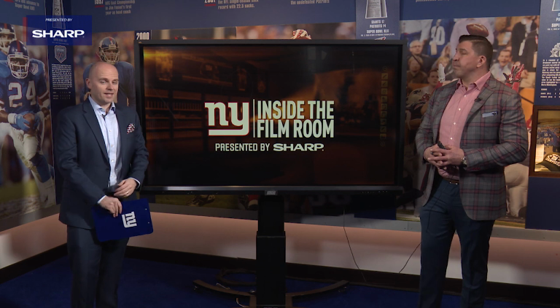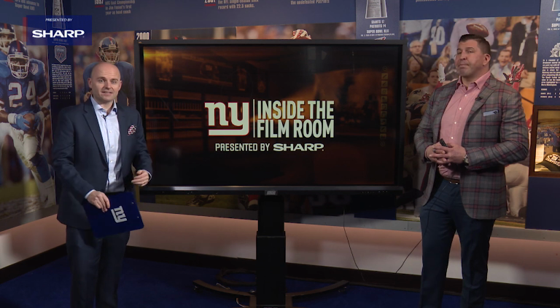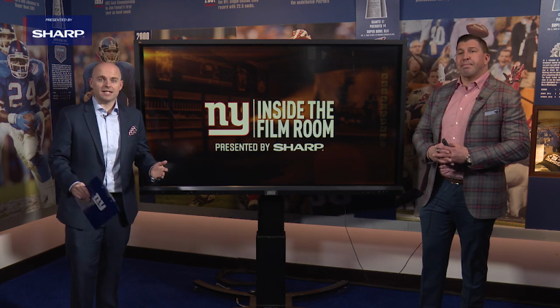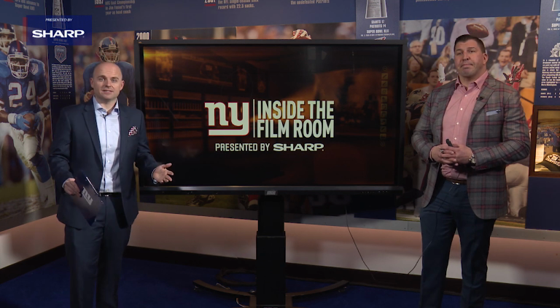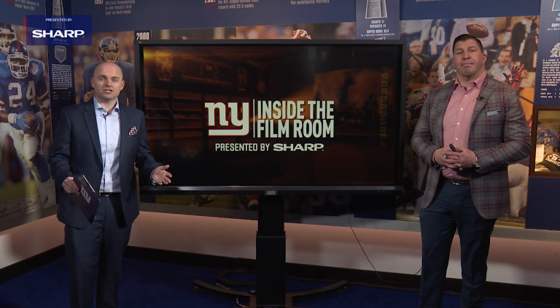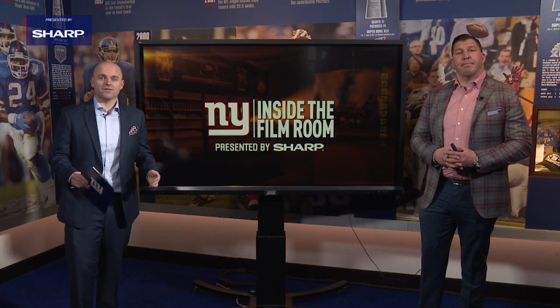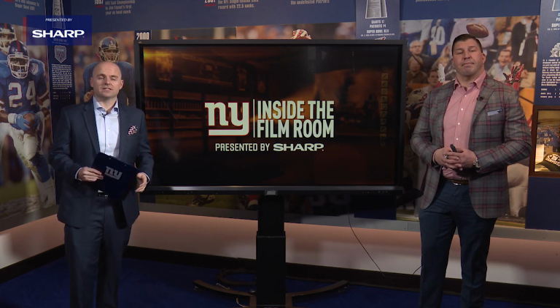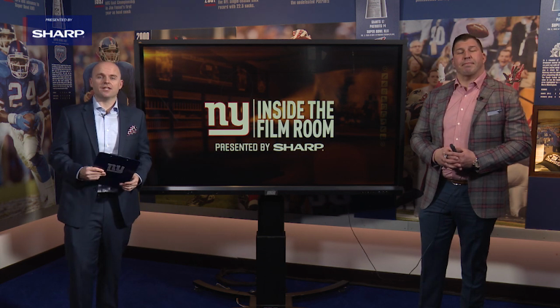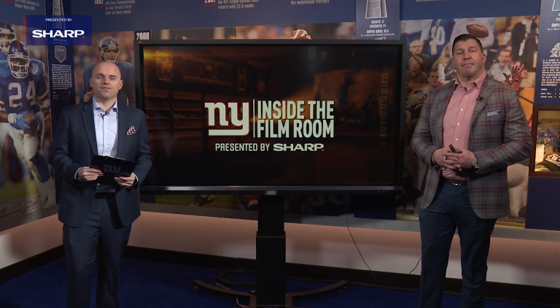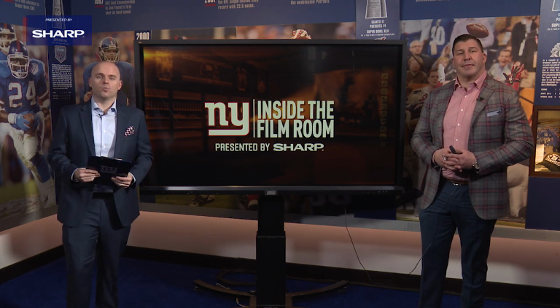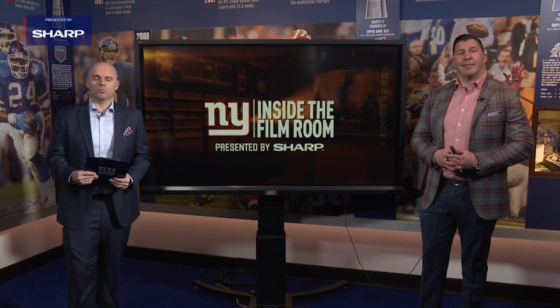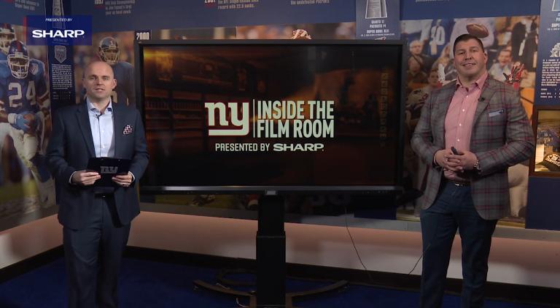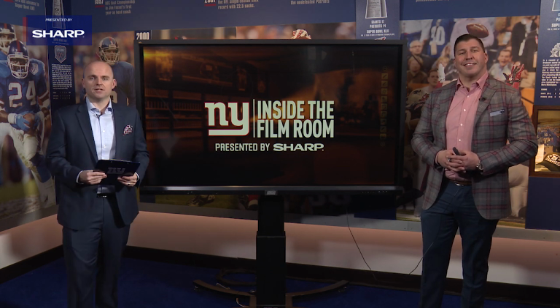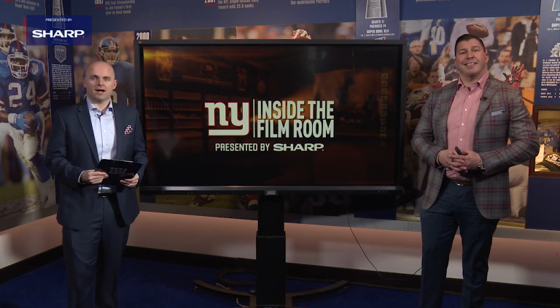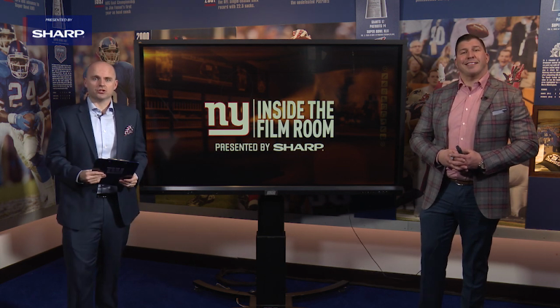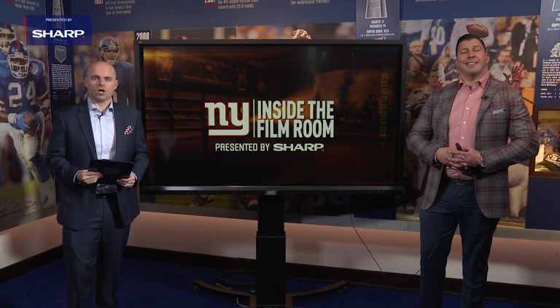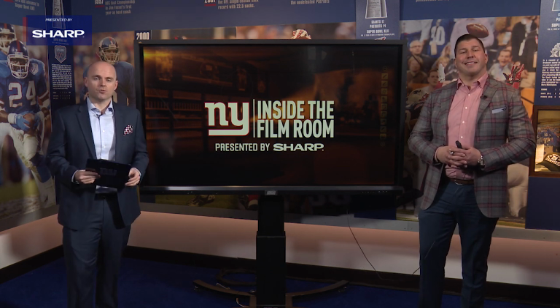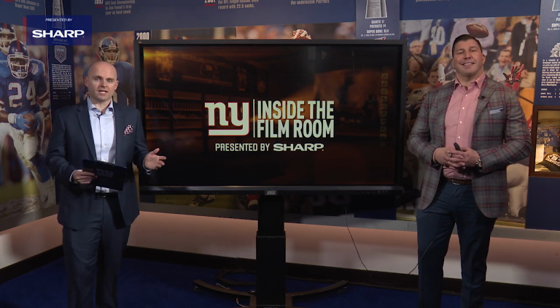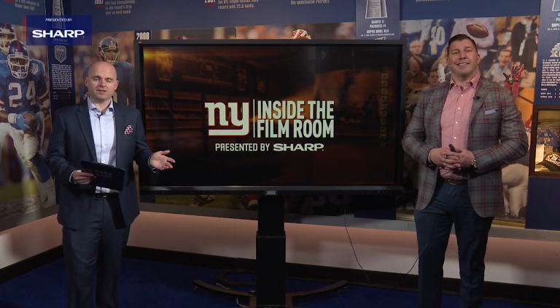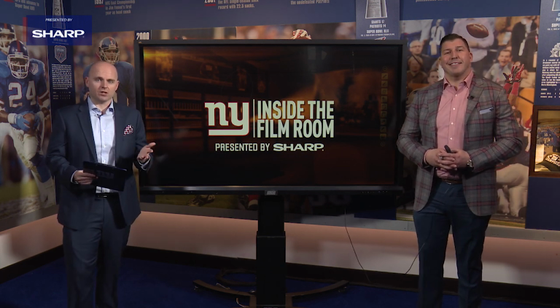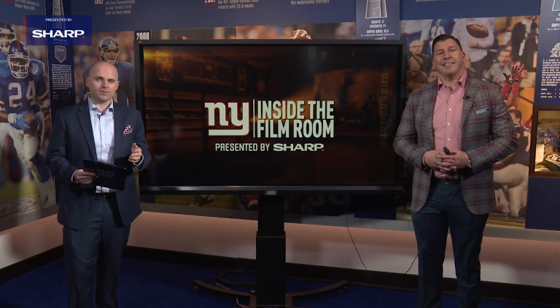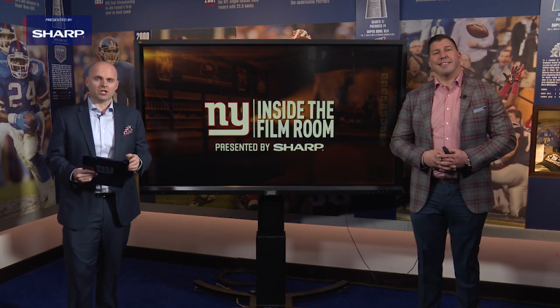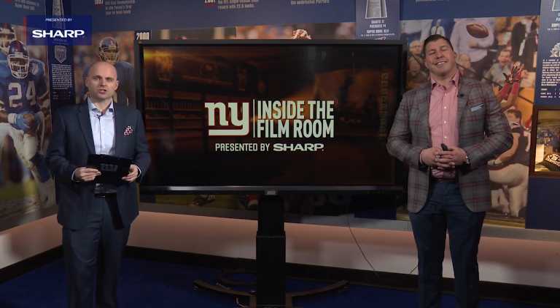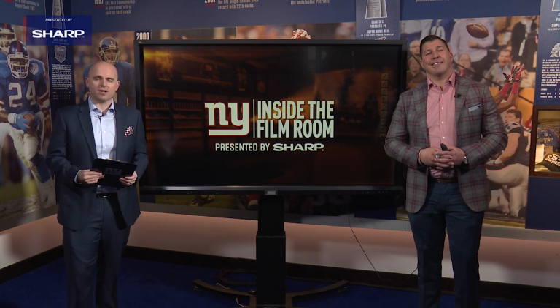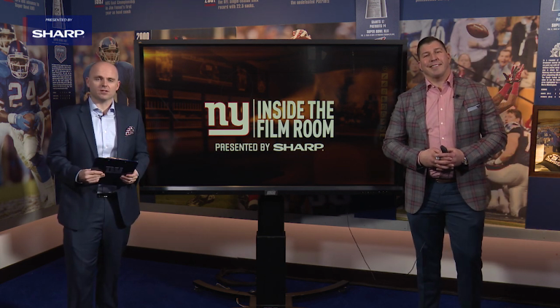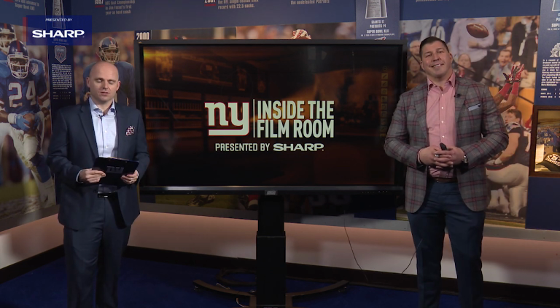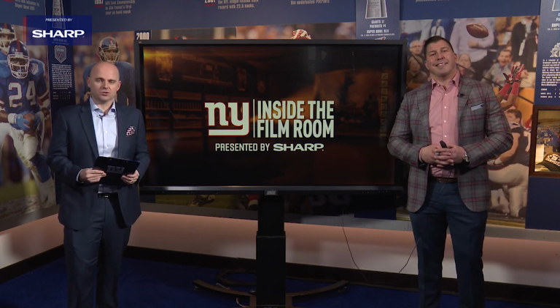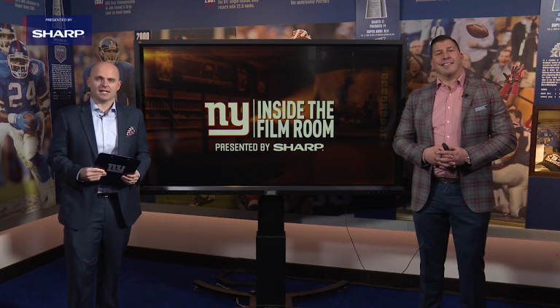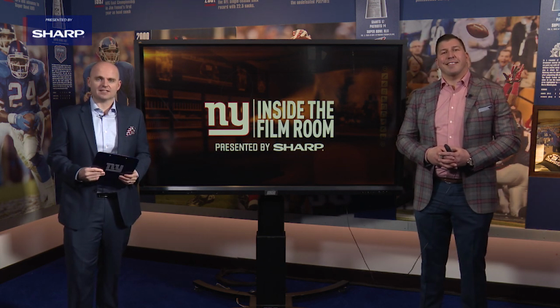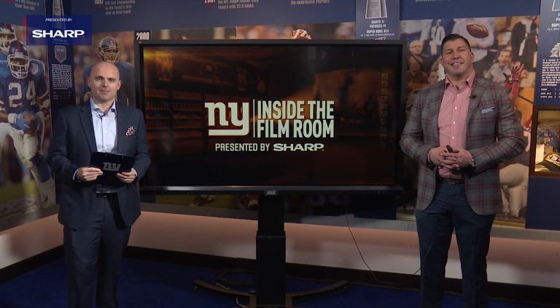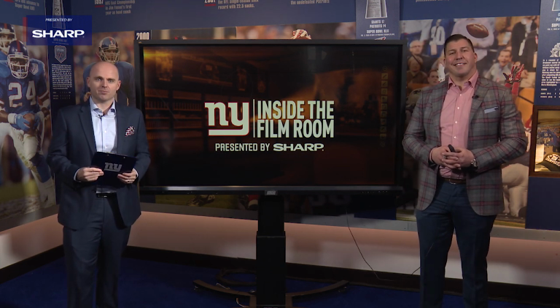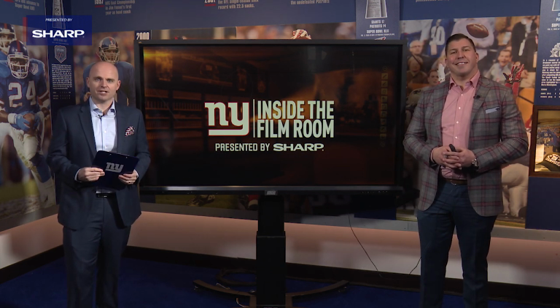That's today's edition of Inside the Film, presented by Sharp. For David Diehl, I'm John Schmelke. We'll see you next time, everybody.